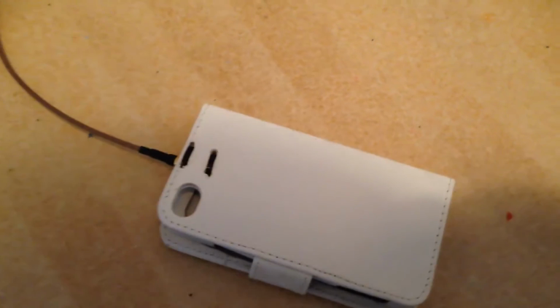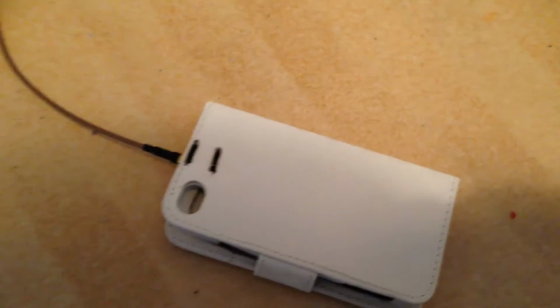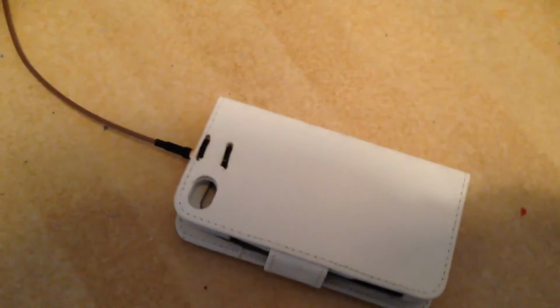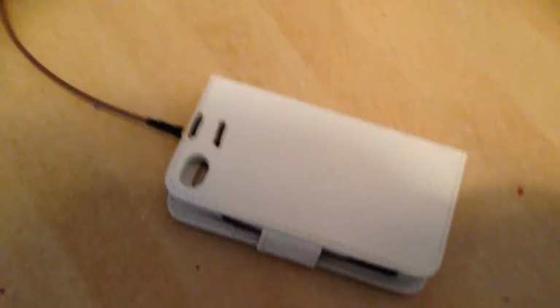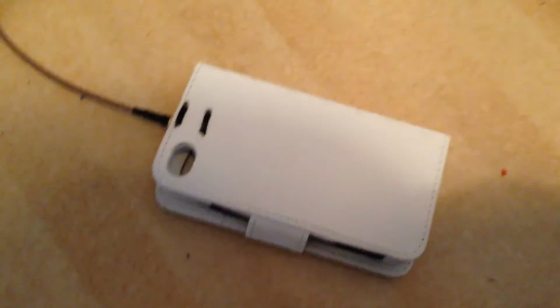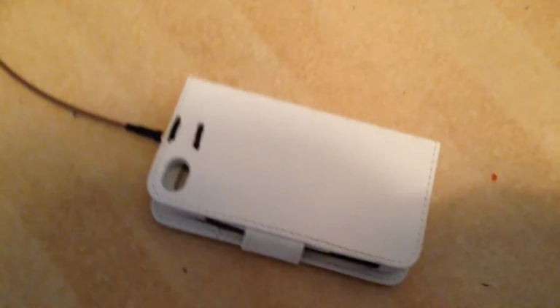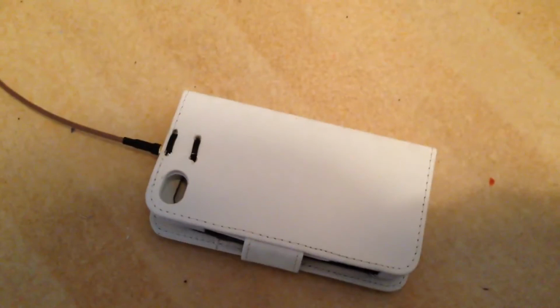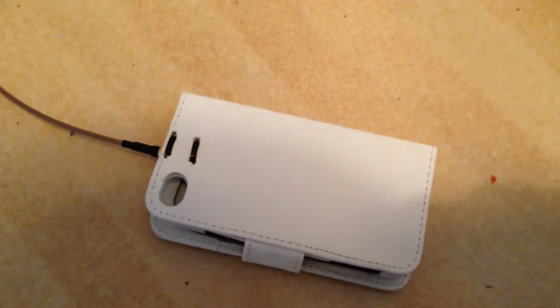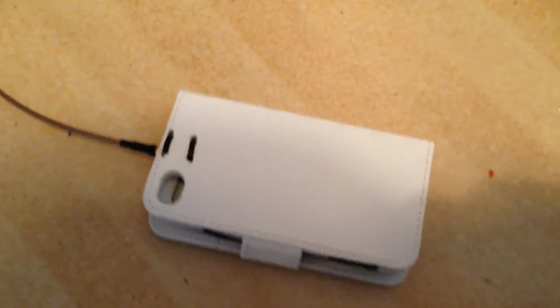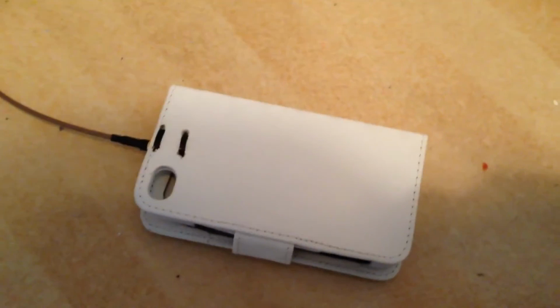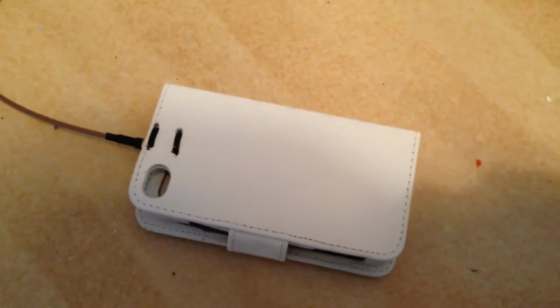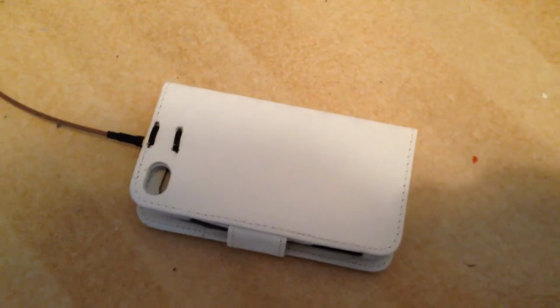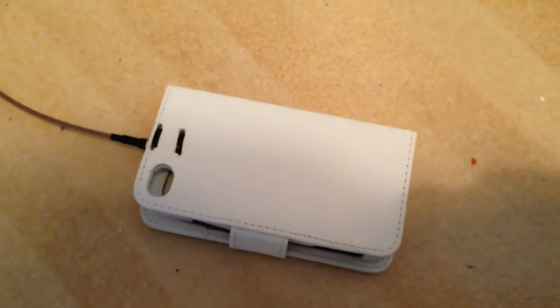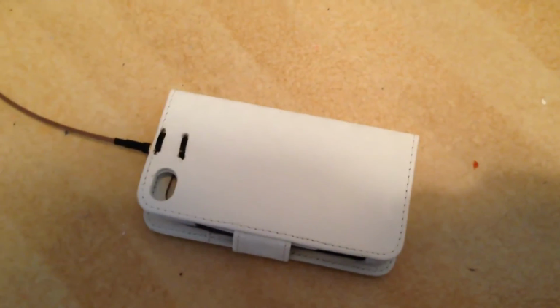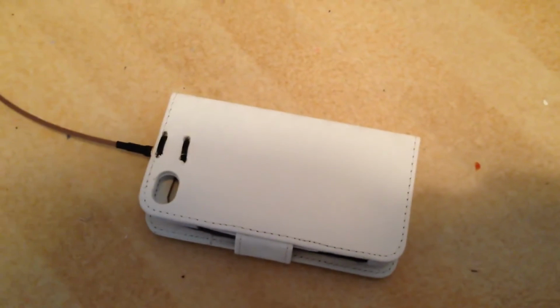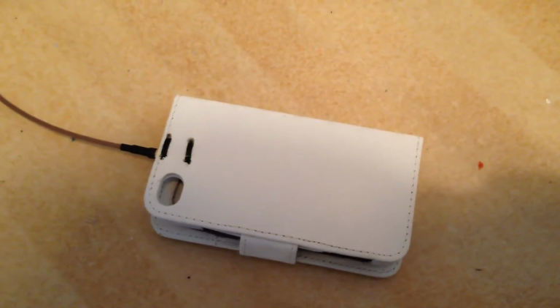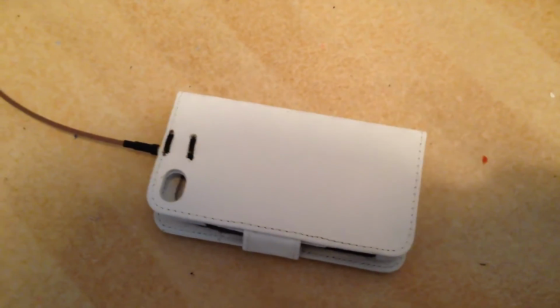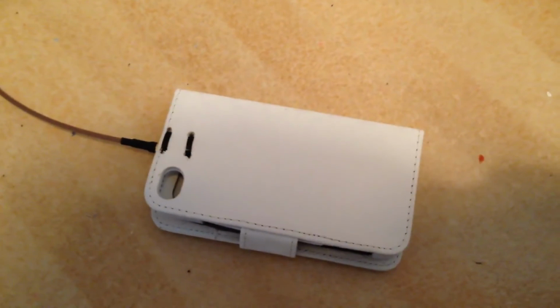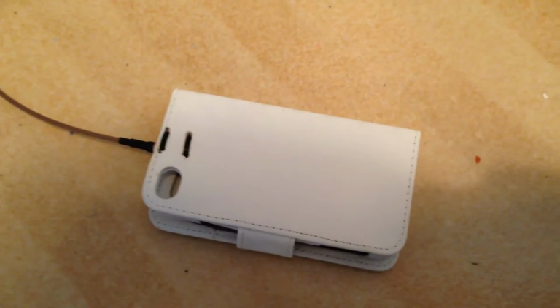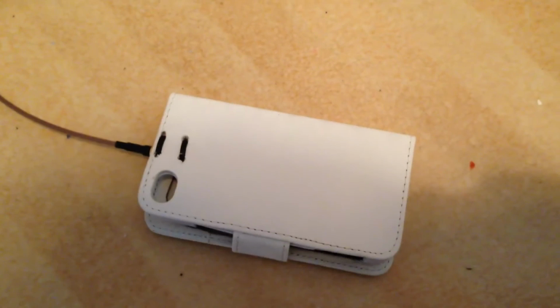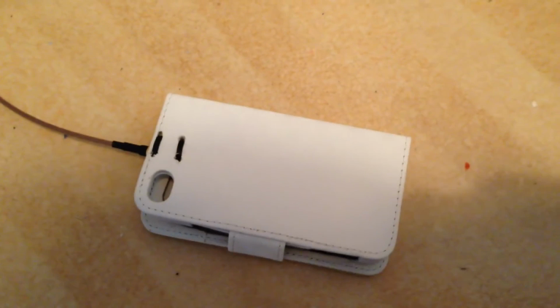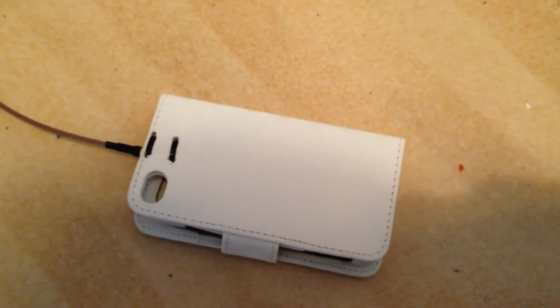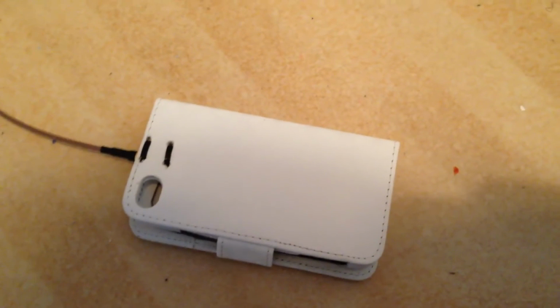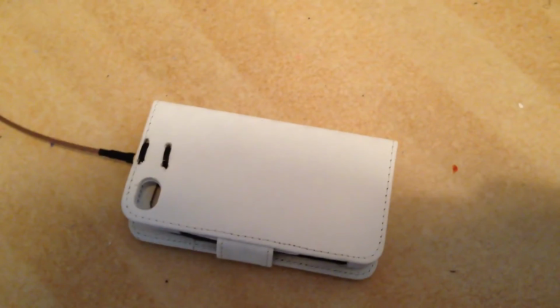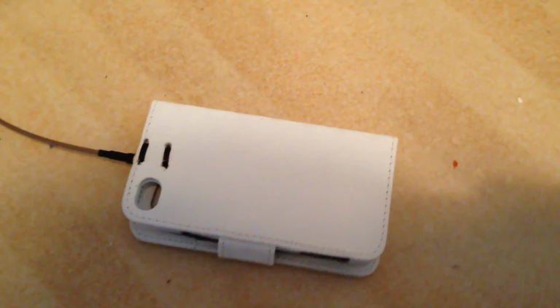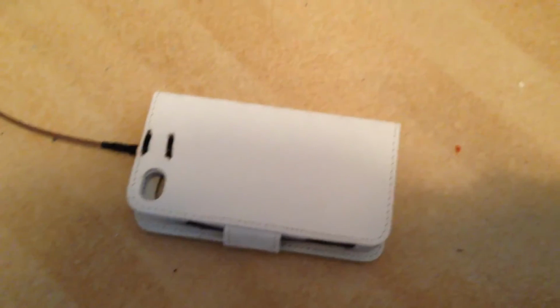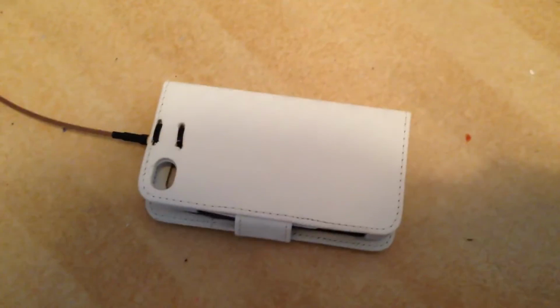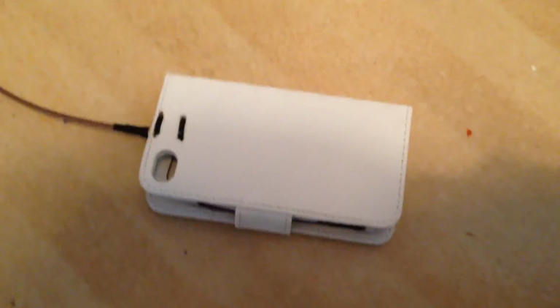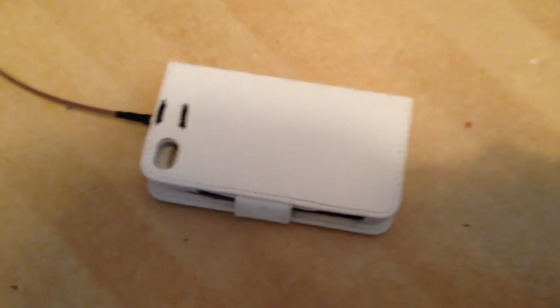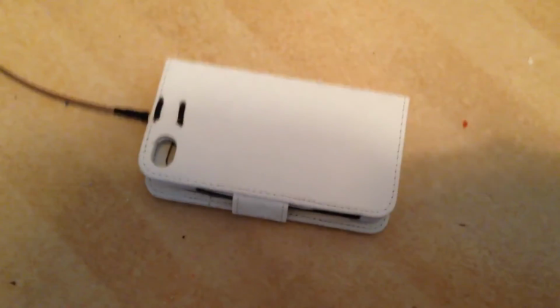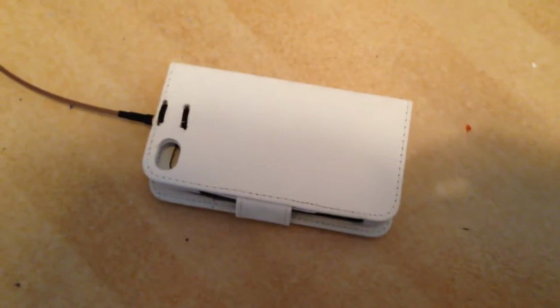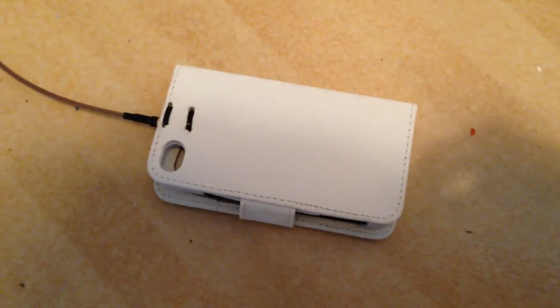Fits like O.J. Simpson's glove. Well worth it — 99 pence on eBay. Bargain.